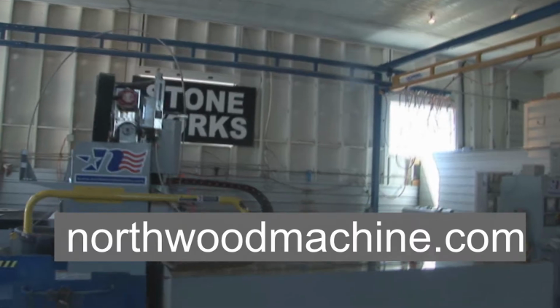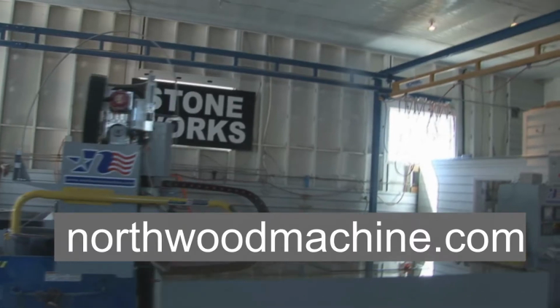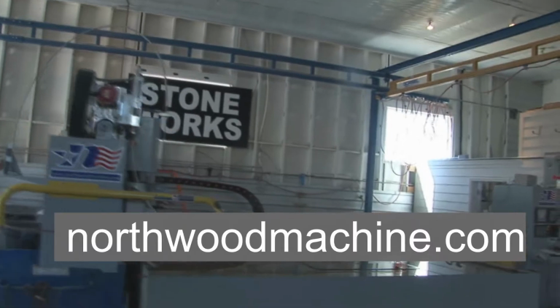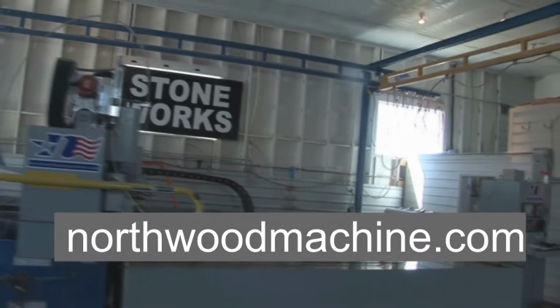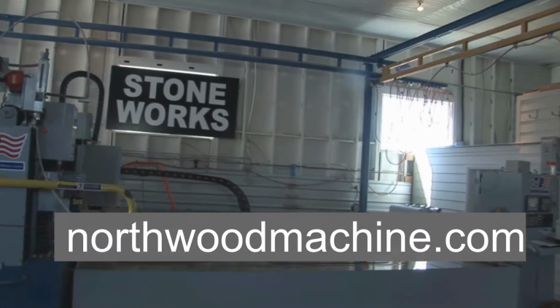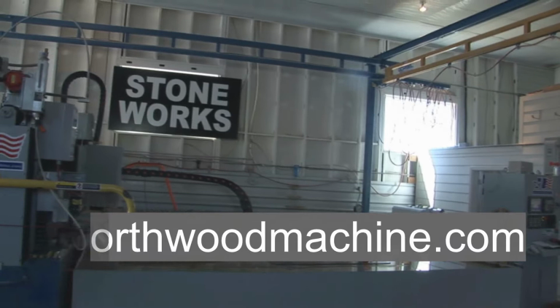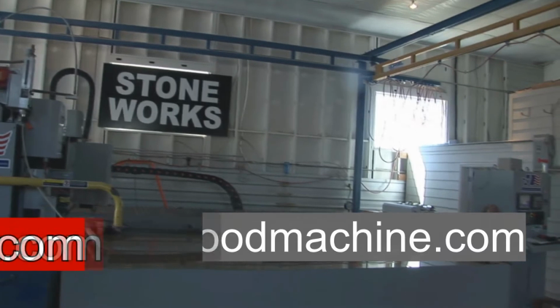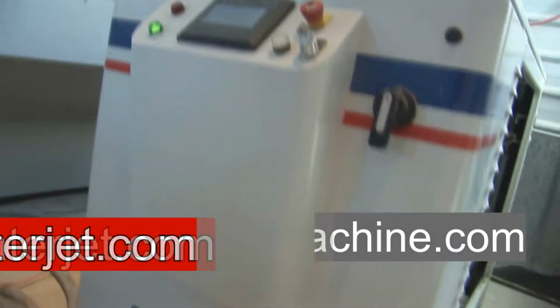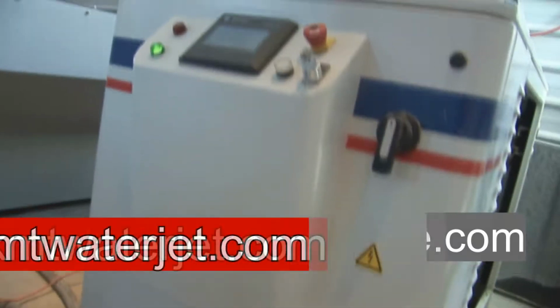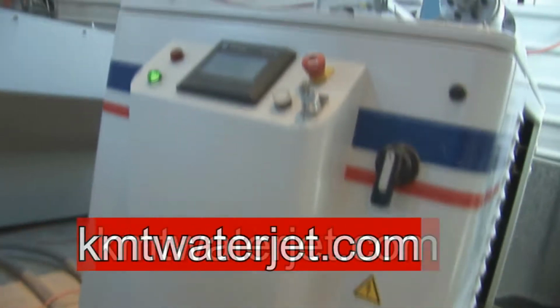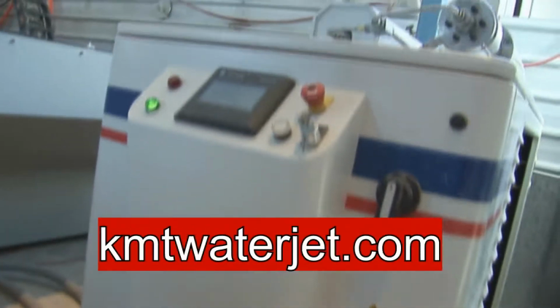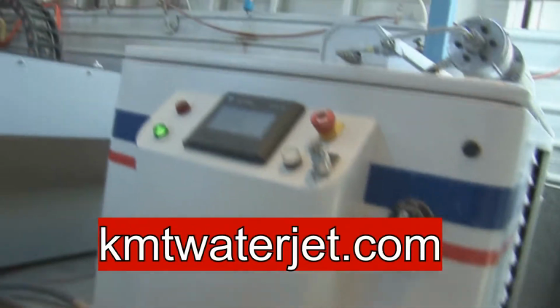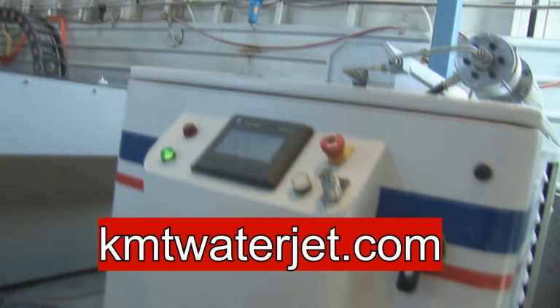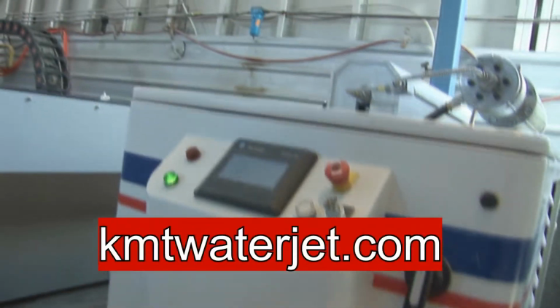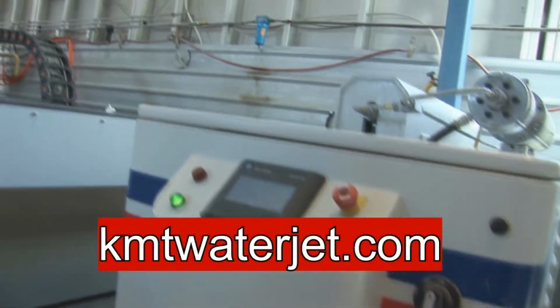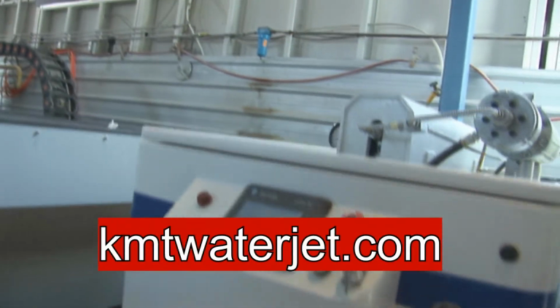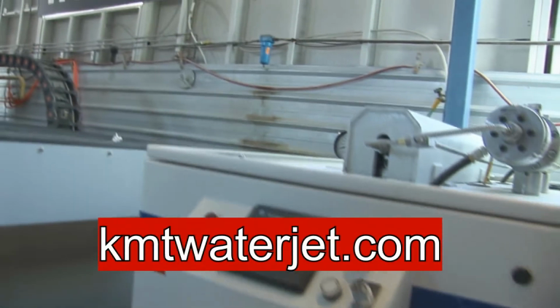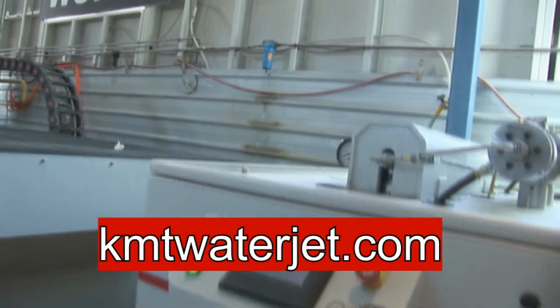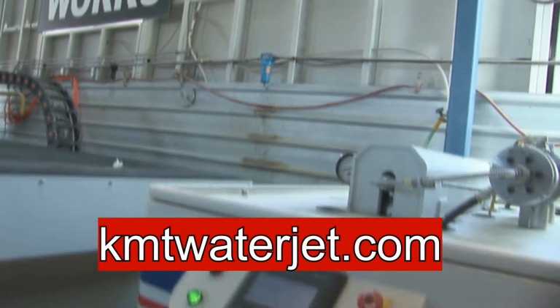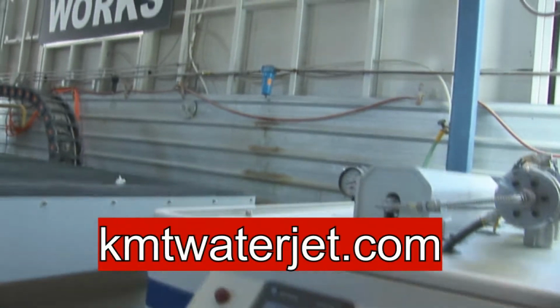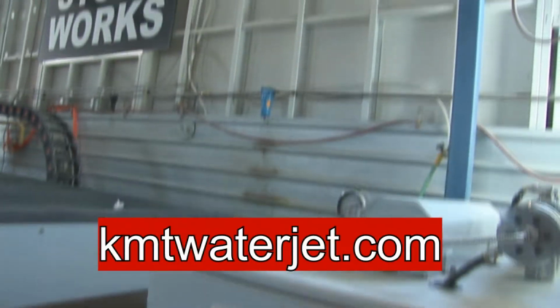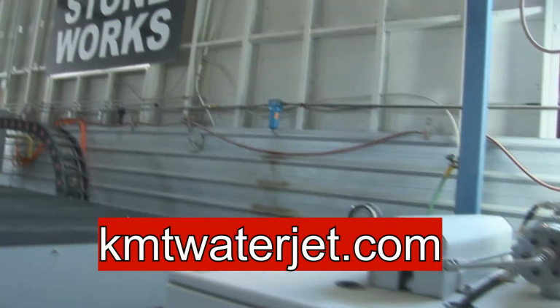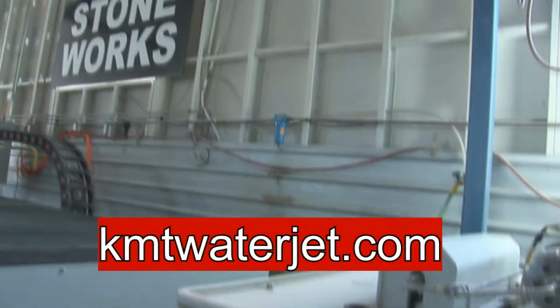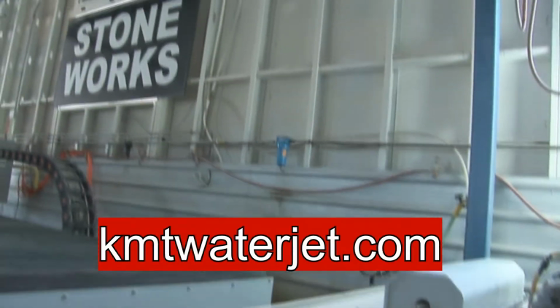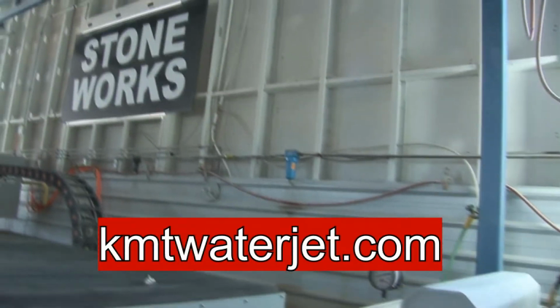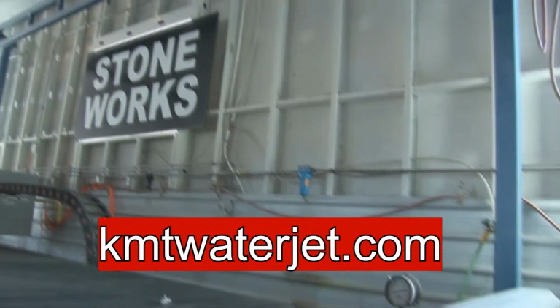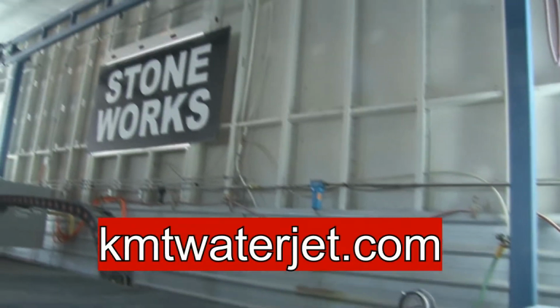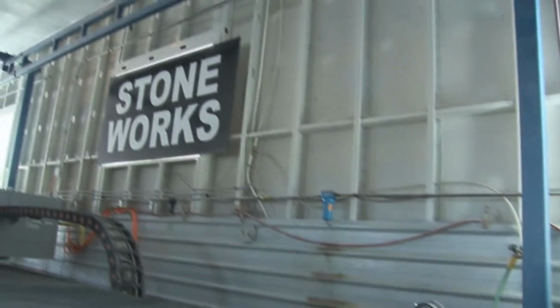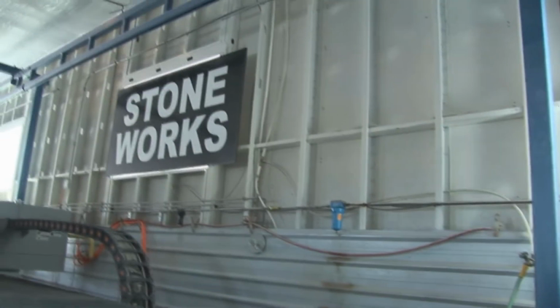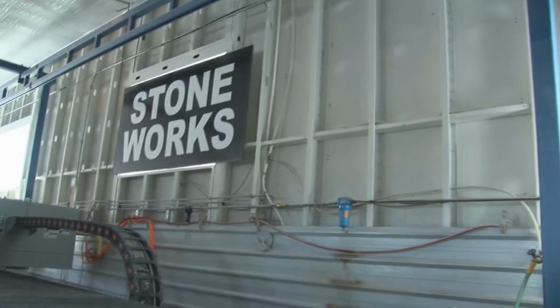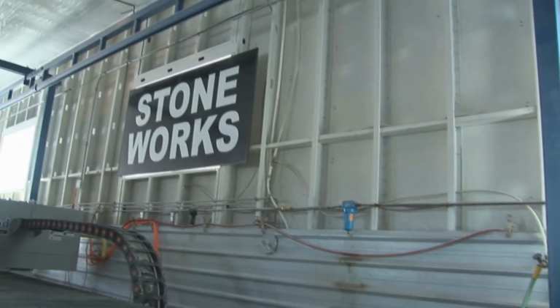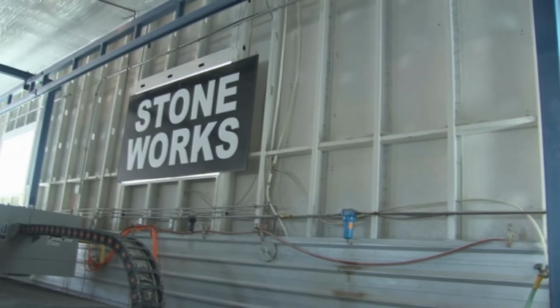I'm actually going to show you Northwood Sawjet using the KMT Intensifier water jet components. Watch this, it's pretty simple.